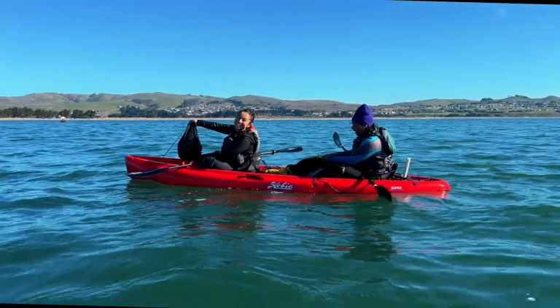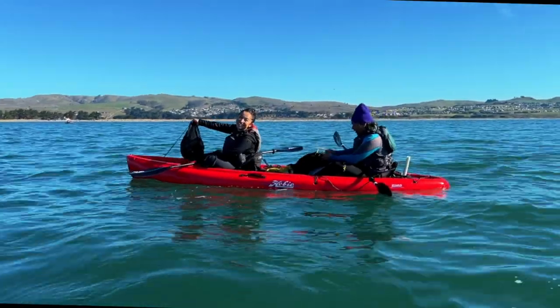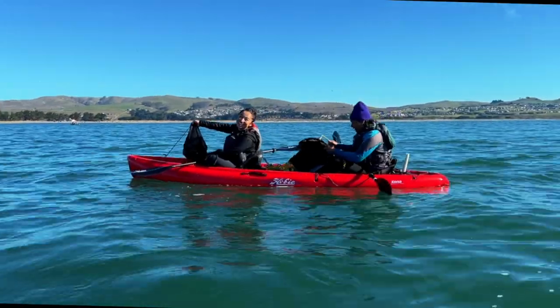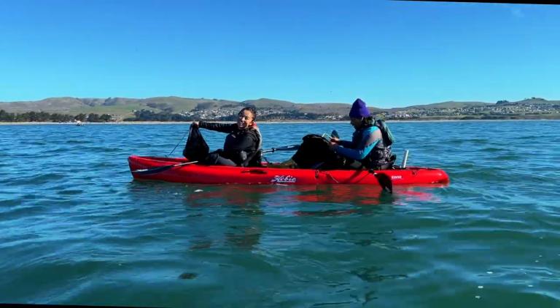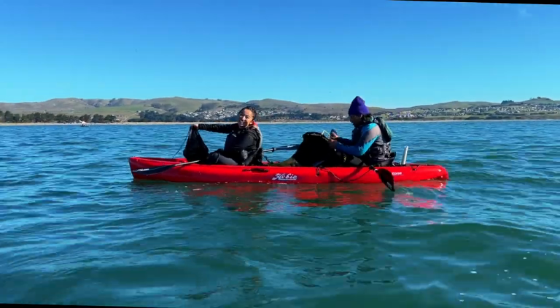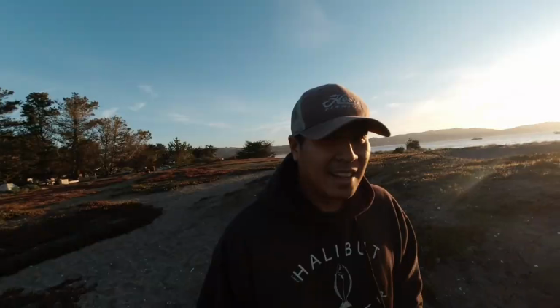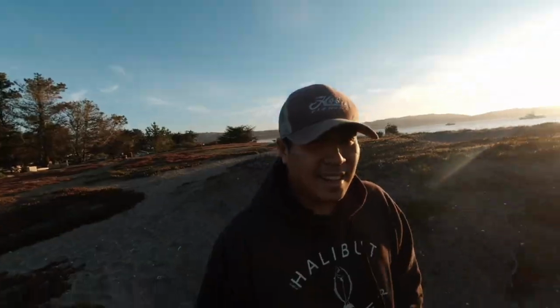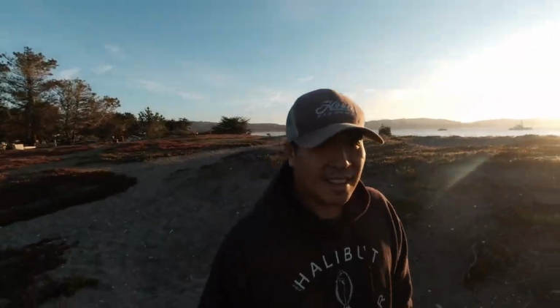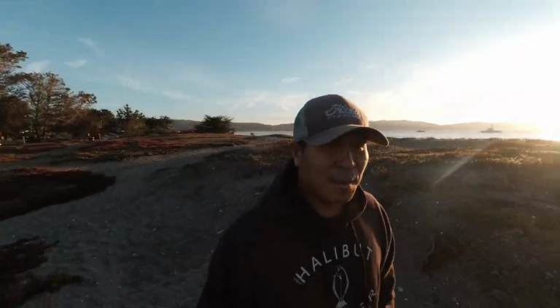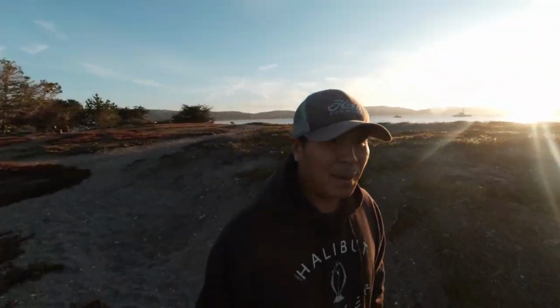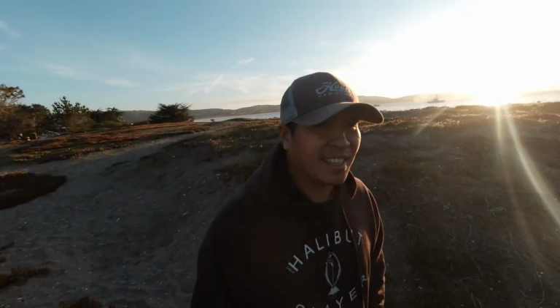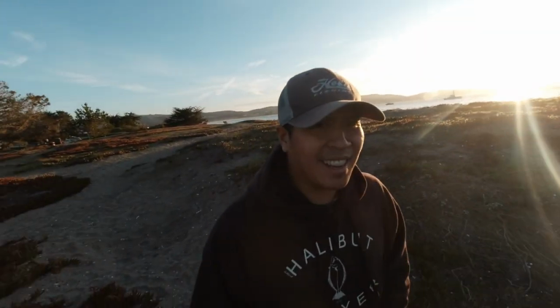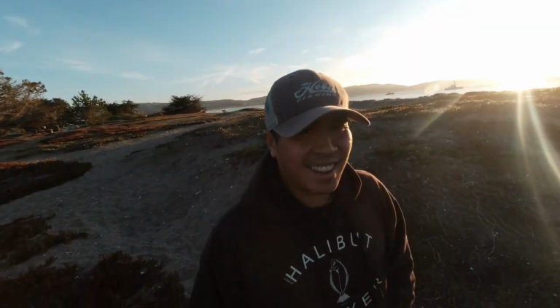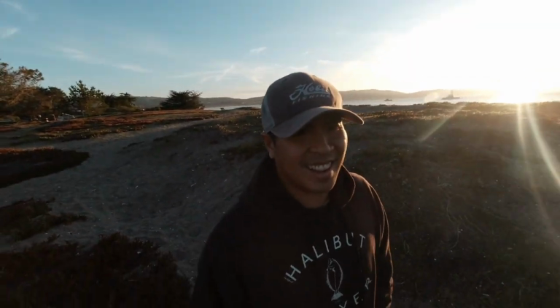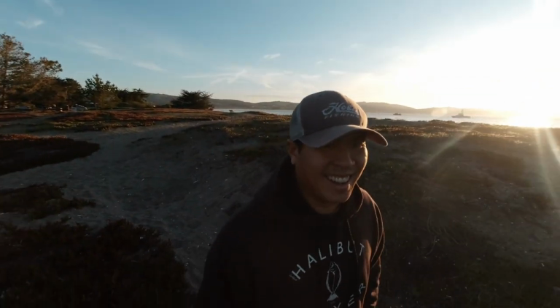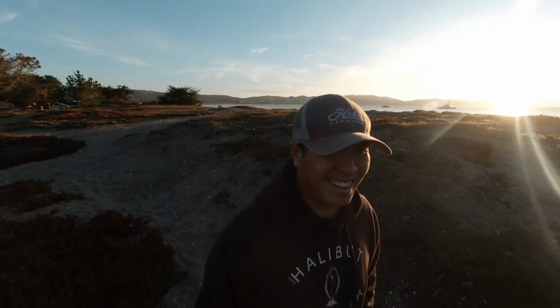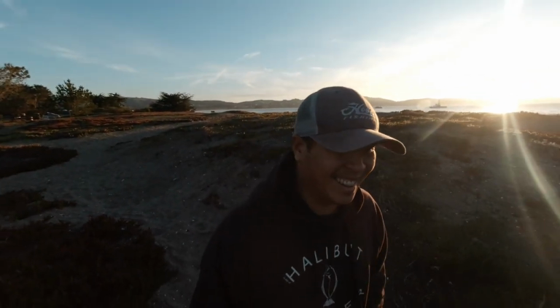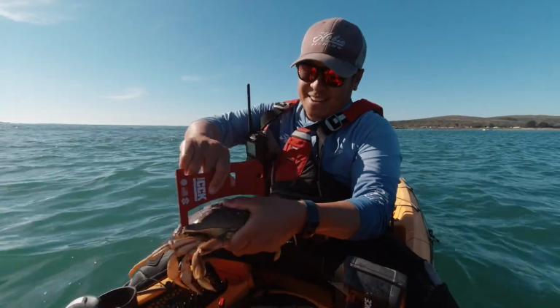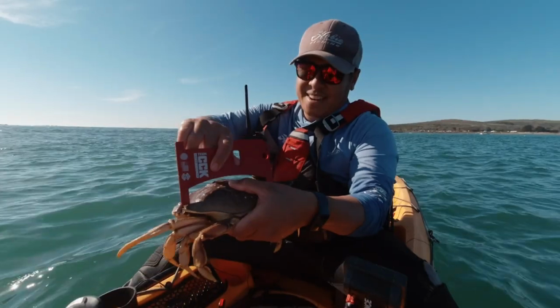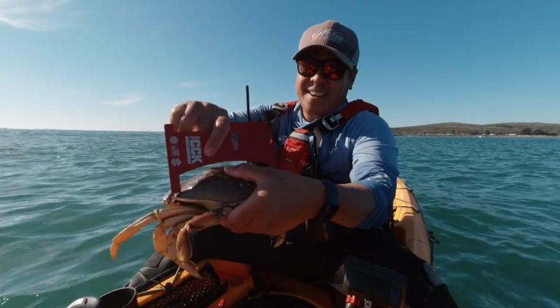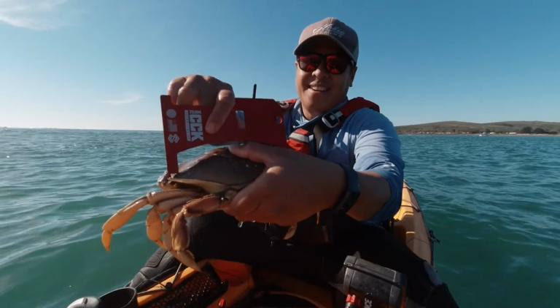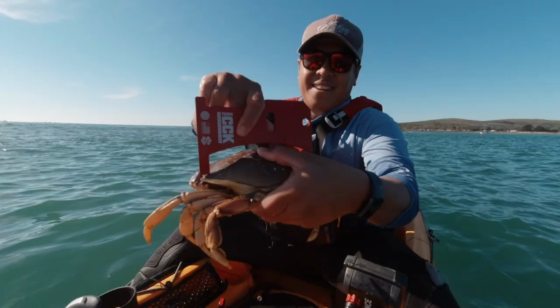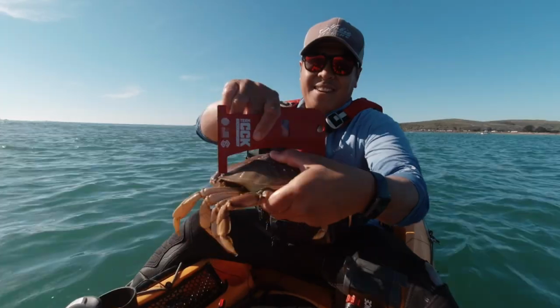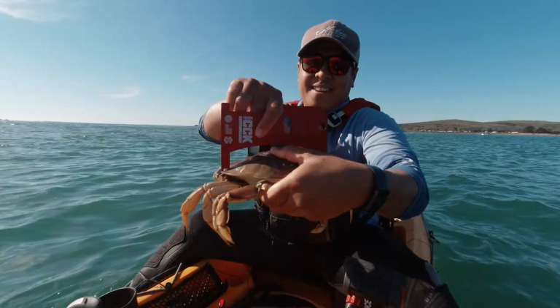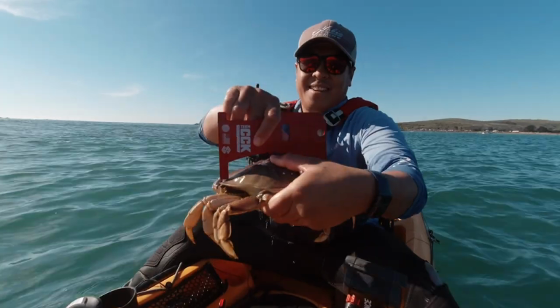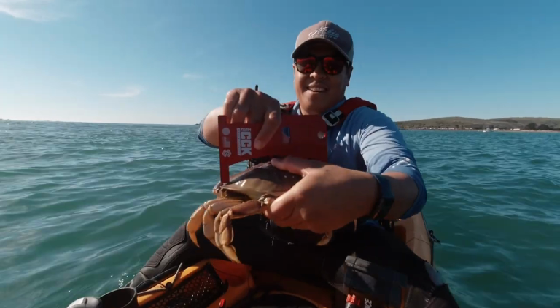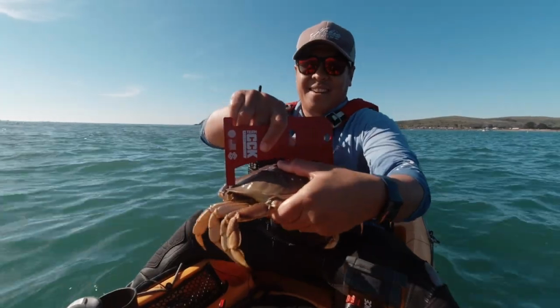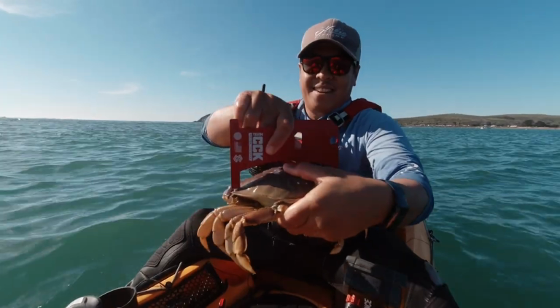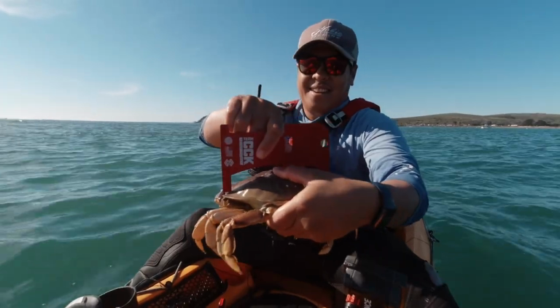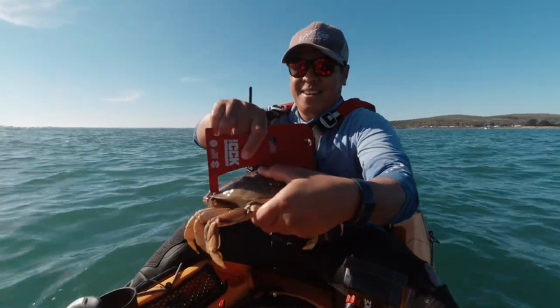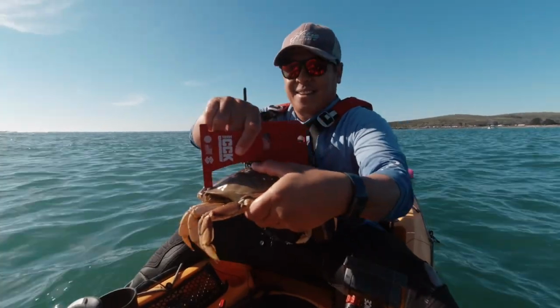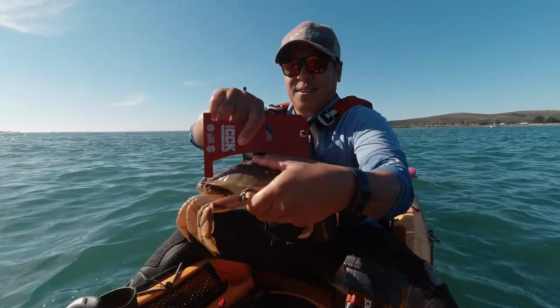I had an exciting time, and I look forward to sharing this adventure with you on this week's episode of TLA.